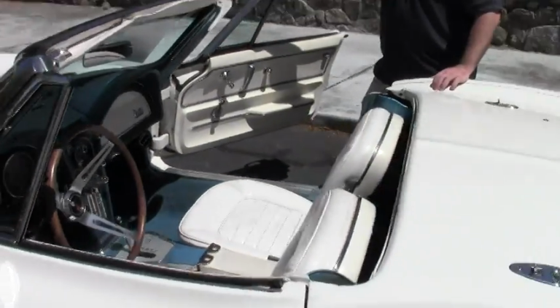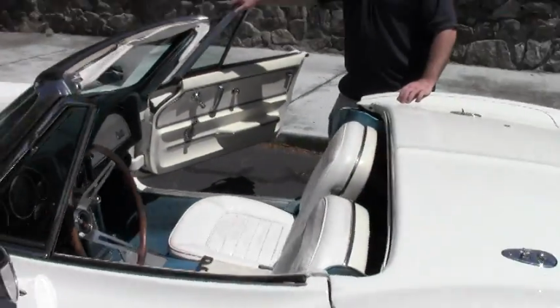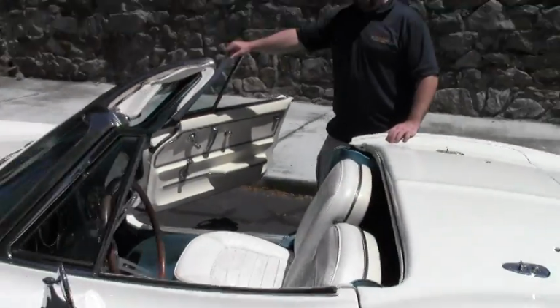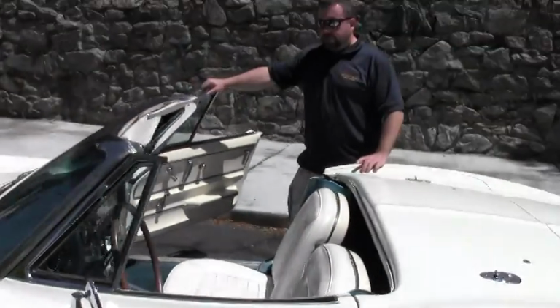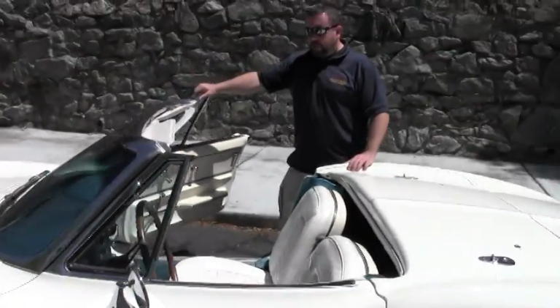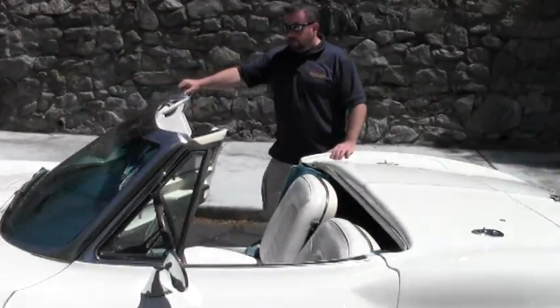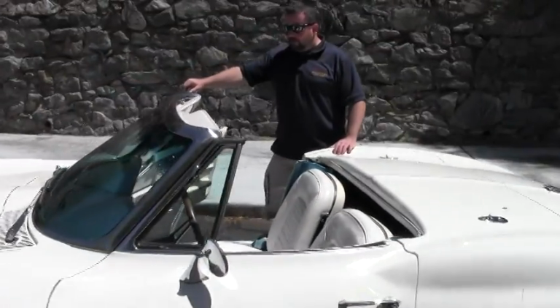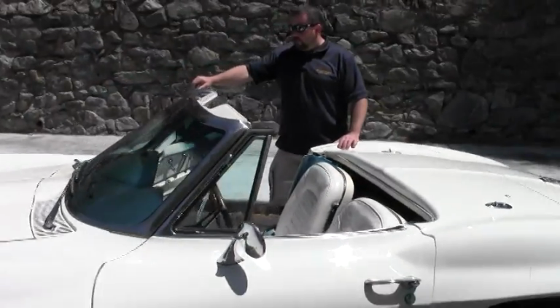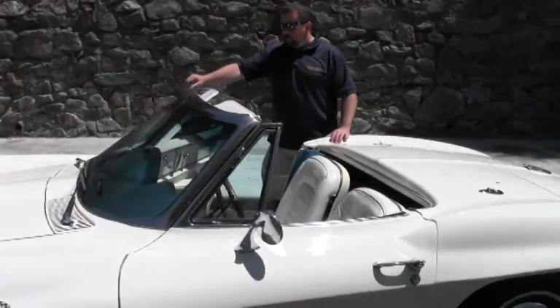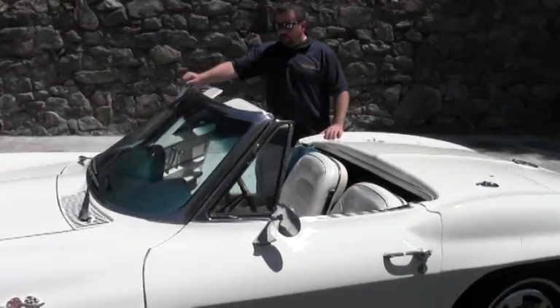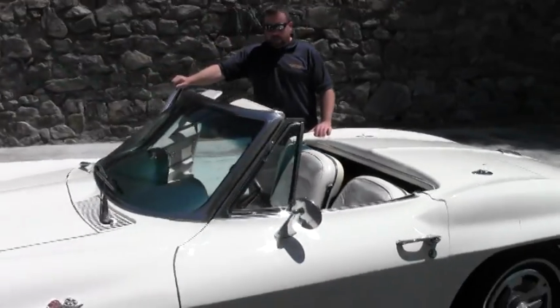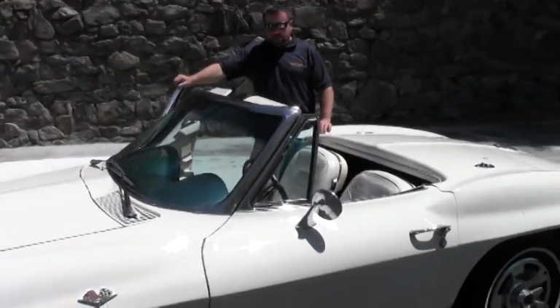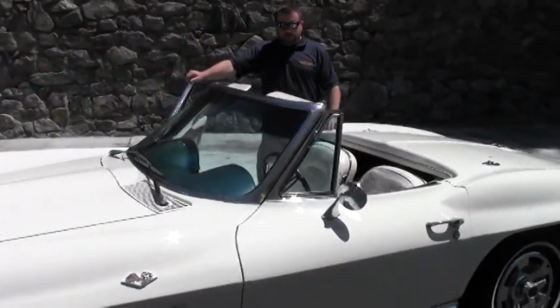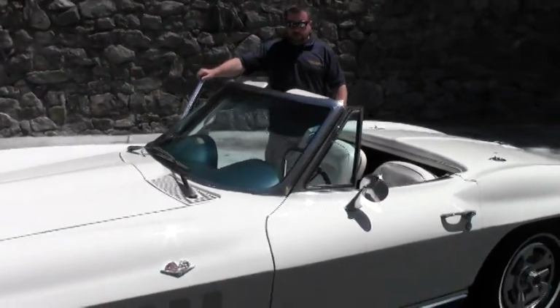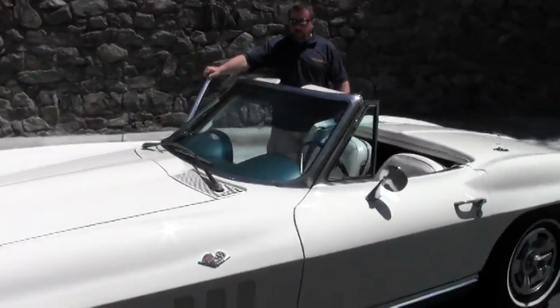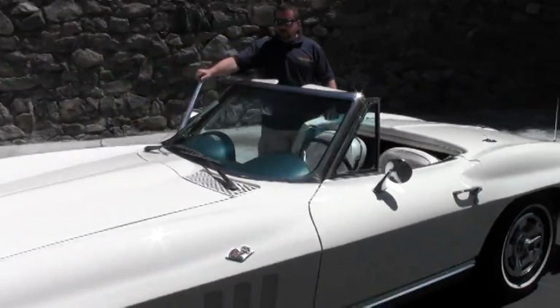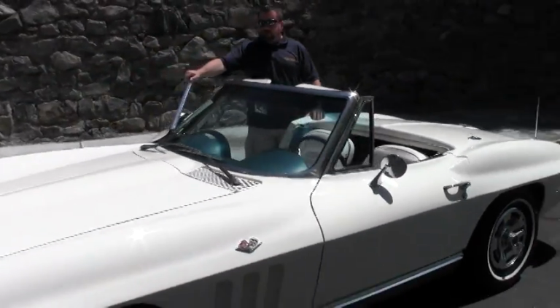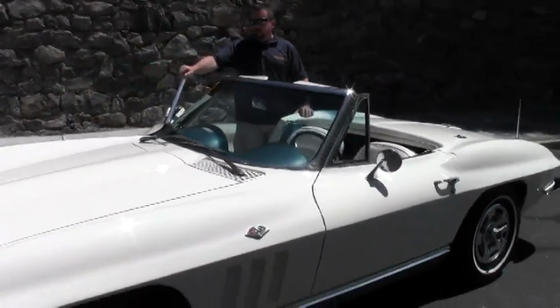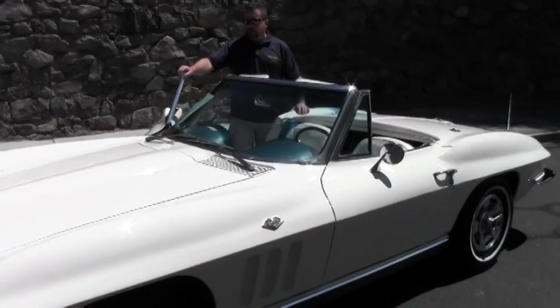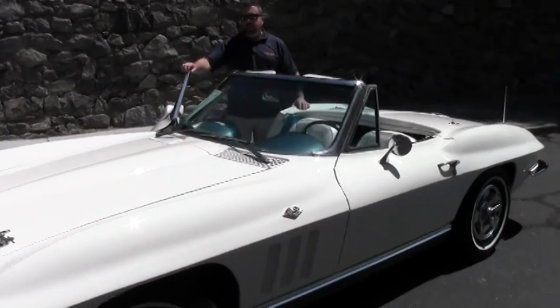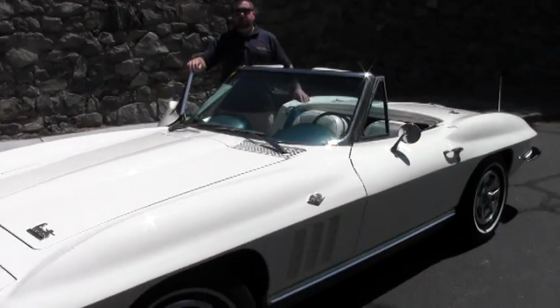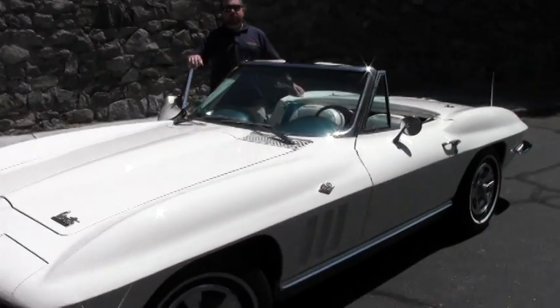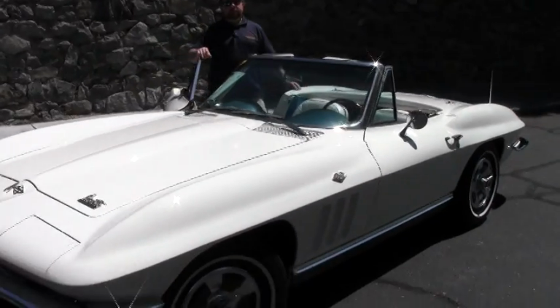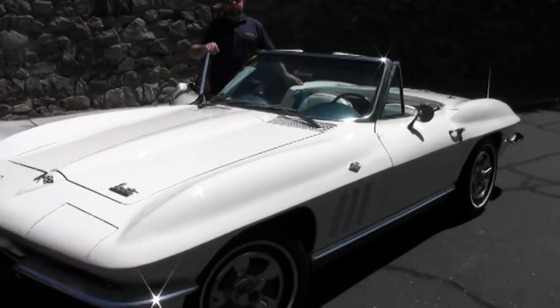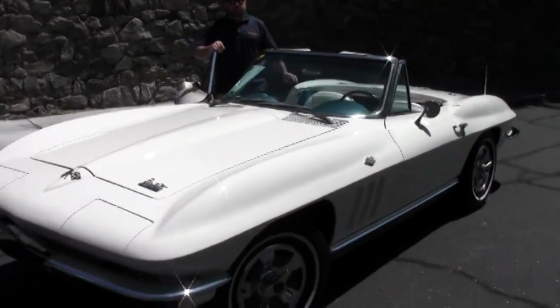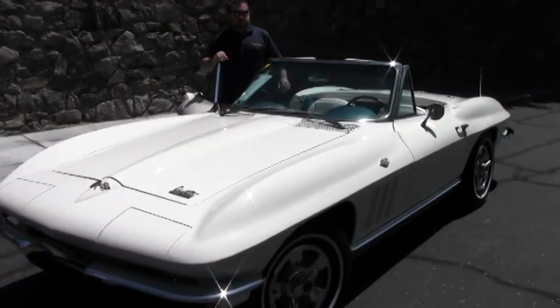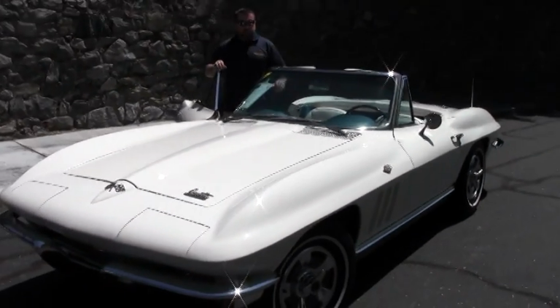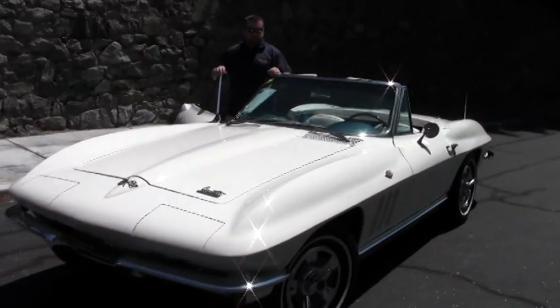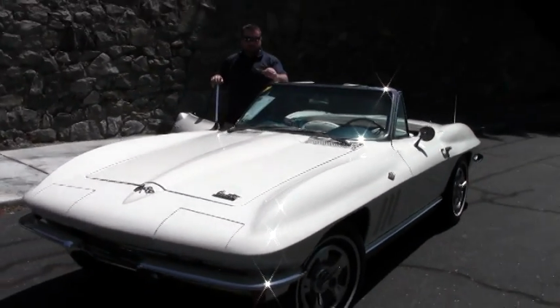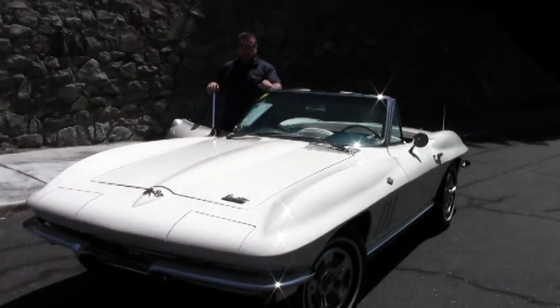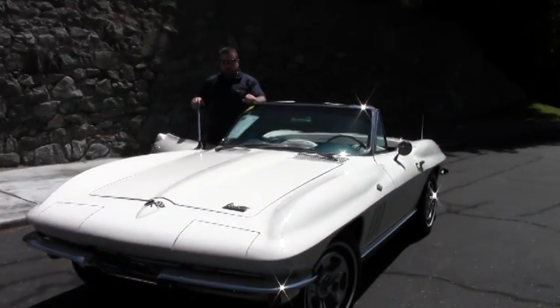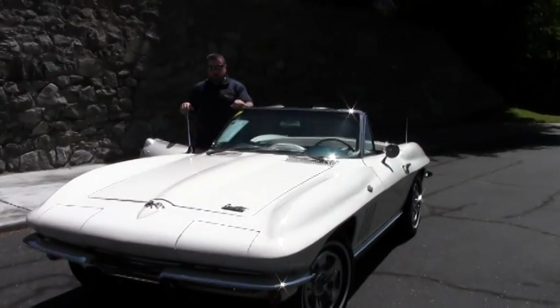Ladies and gentlemen, we're showing you the exterior and the interior on this nice 1966 Corvette Roadster.